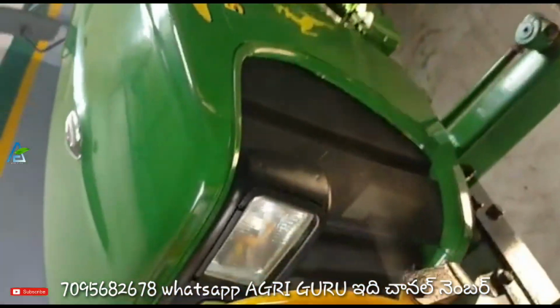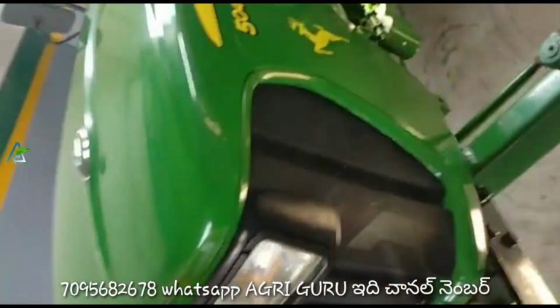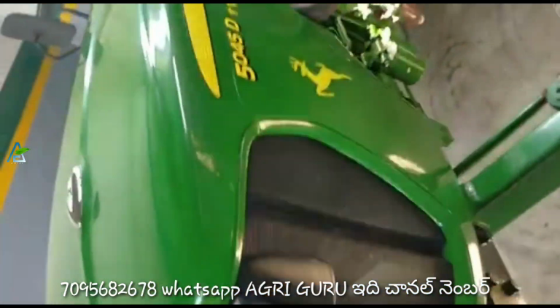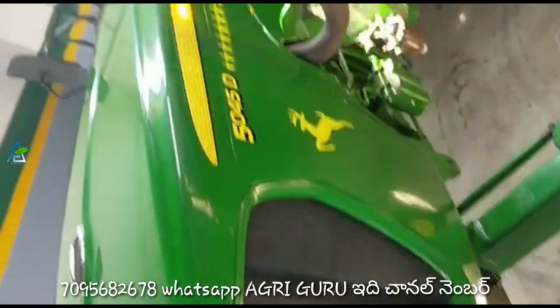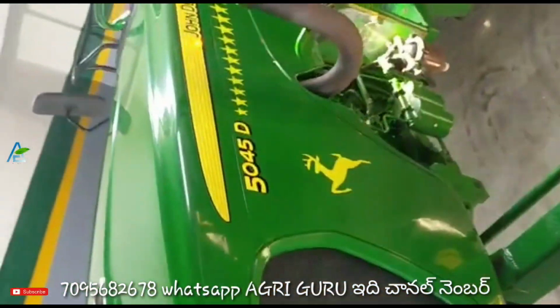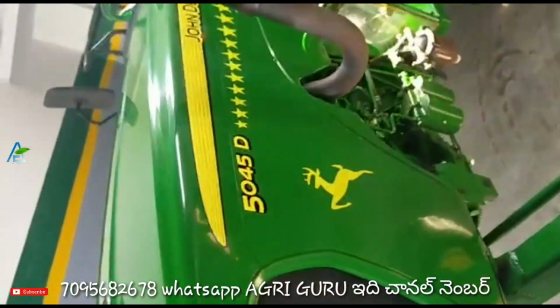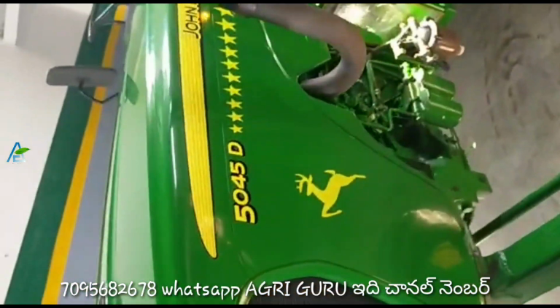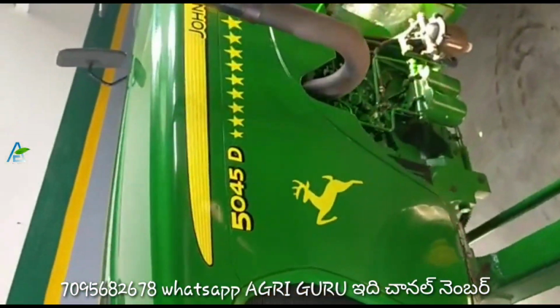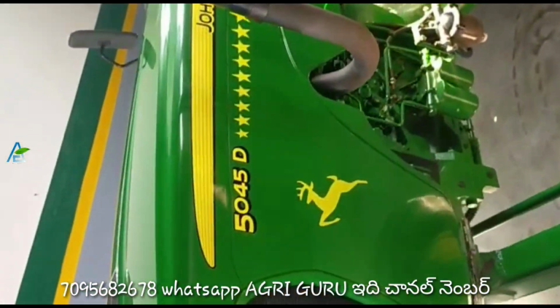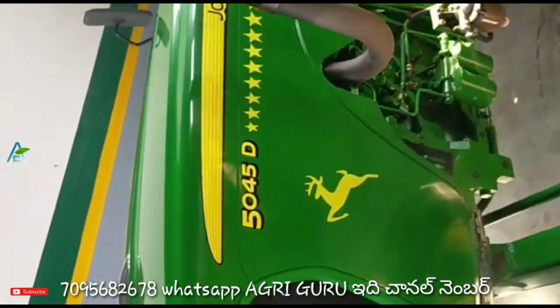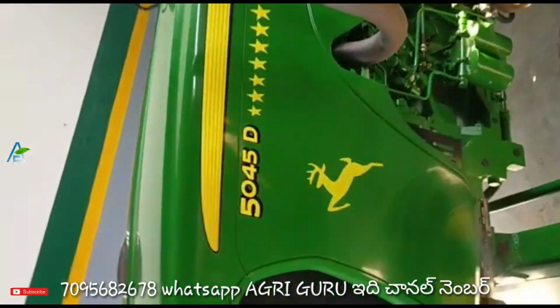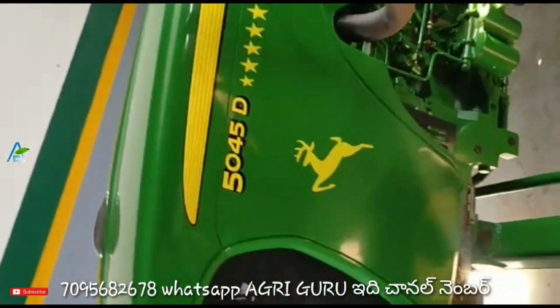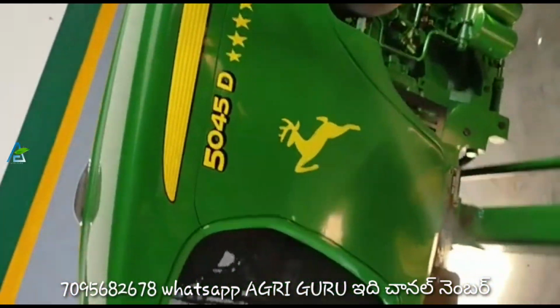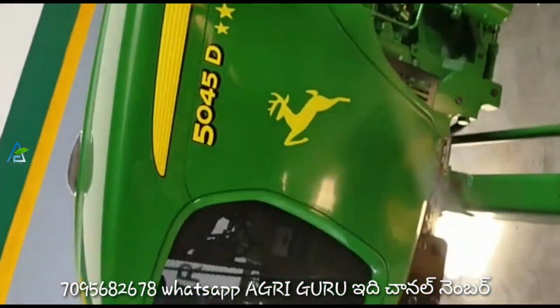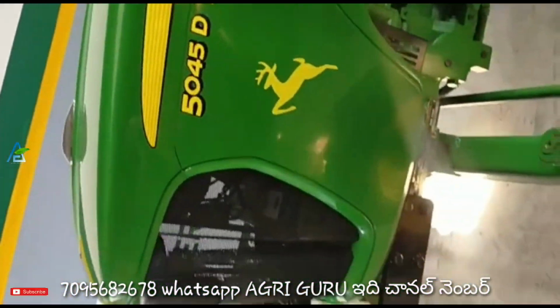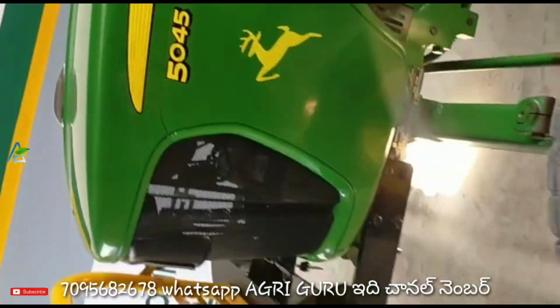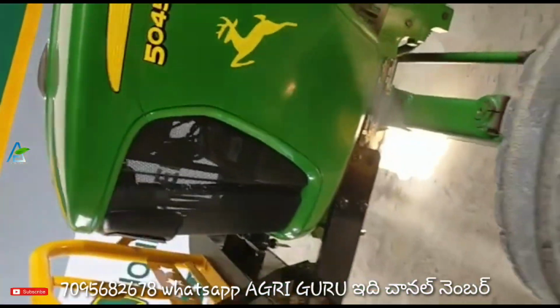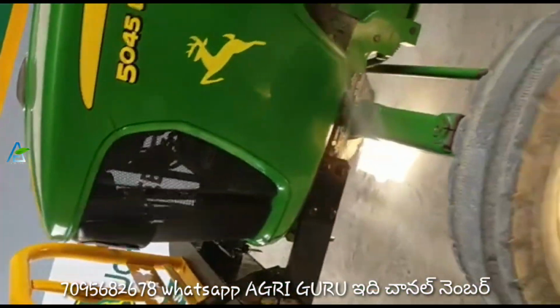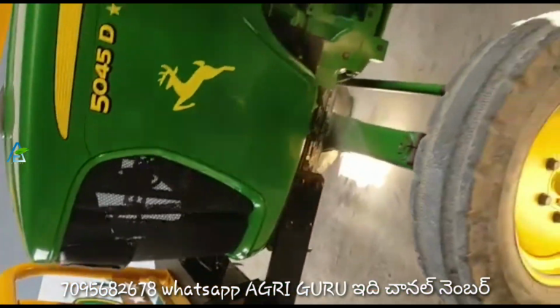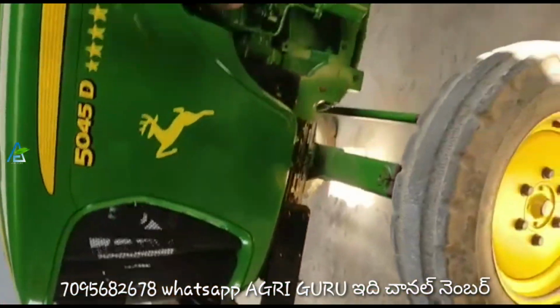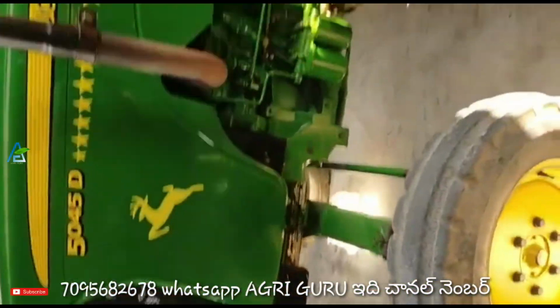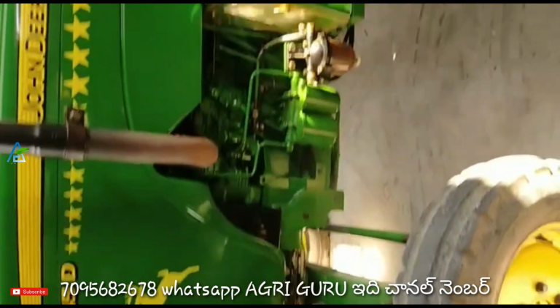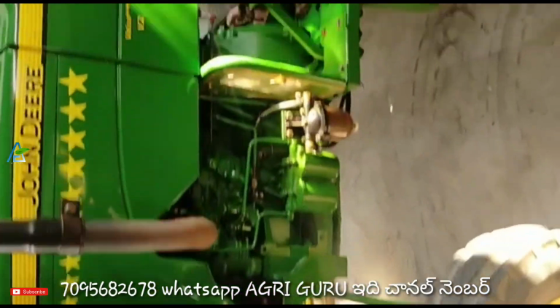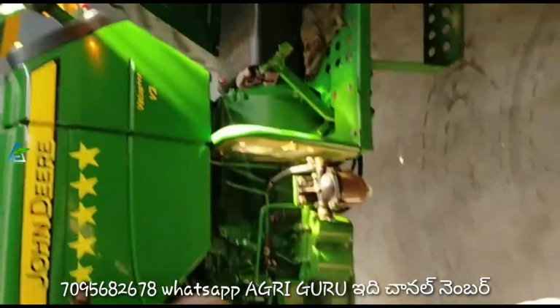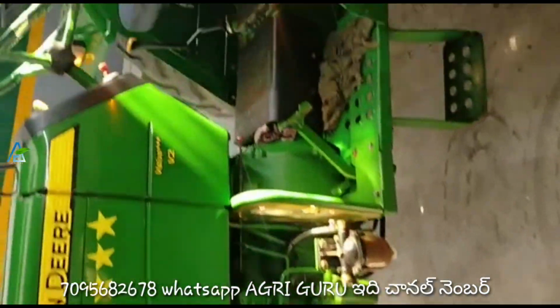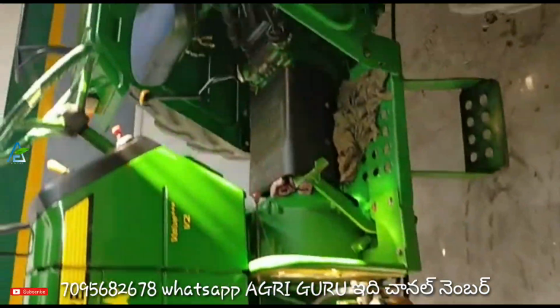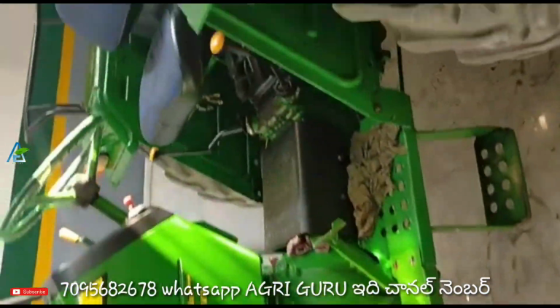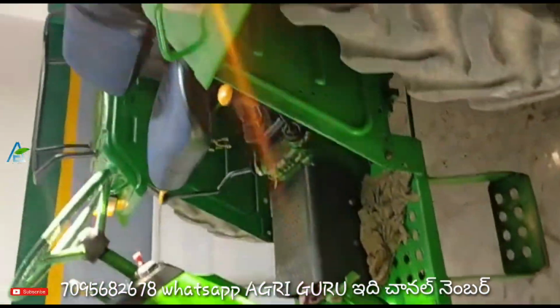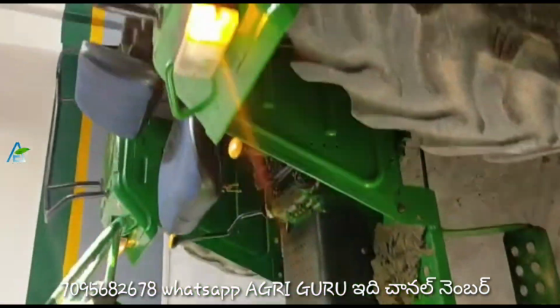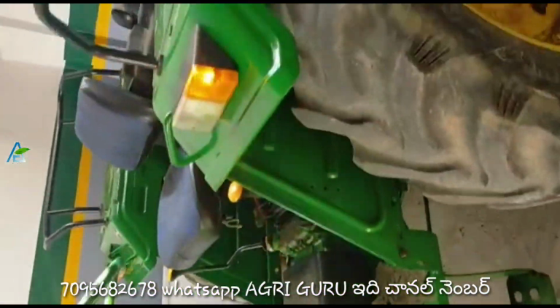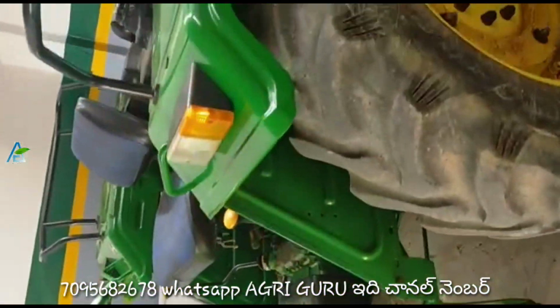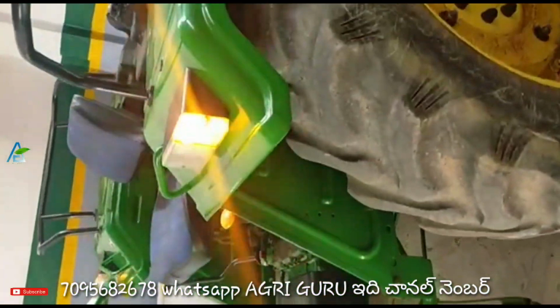The location is Andhra Pradesh, Guntur district, Satnapal. The location details are provided.